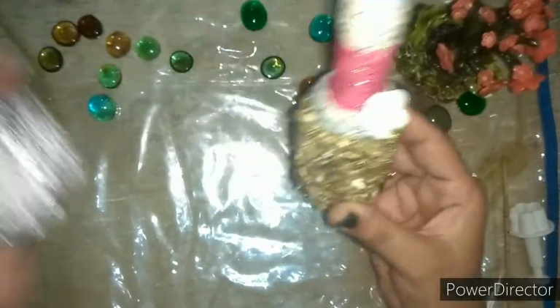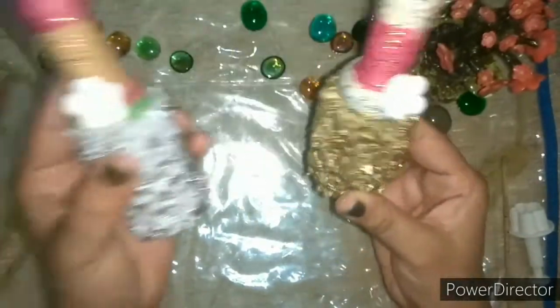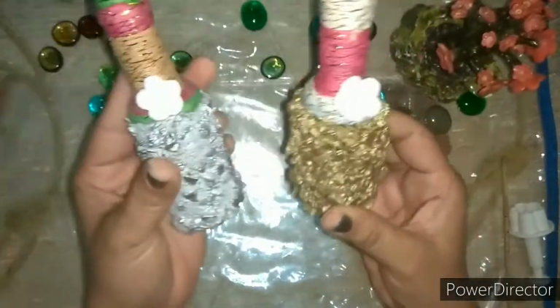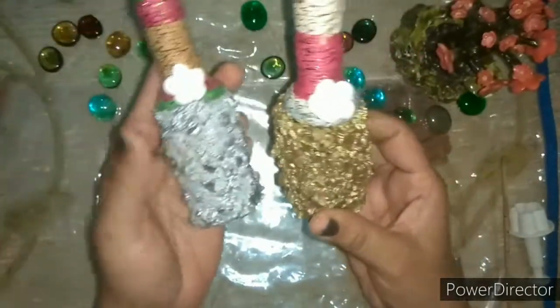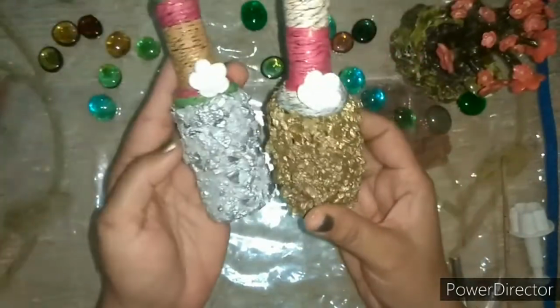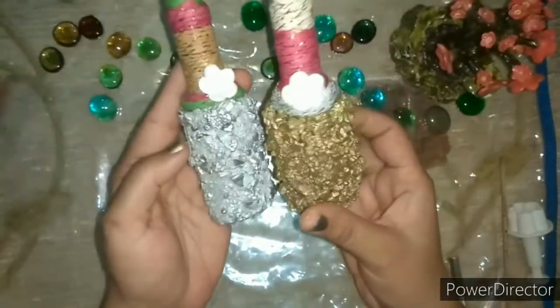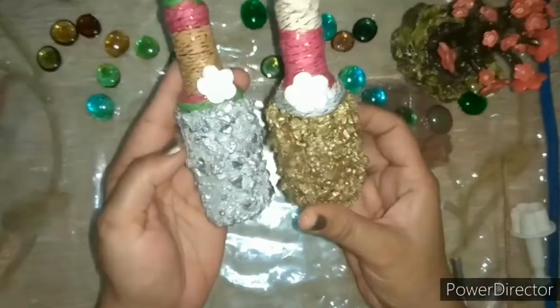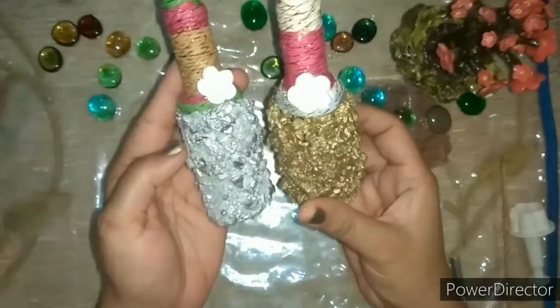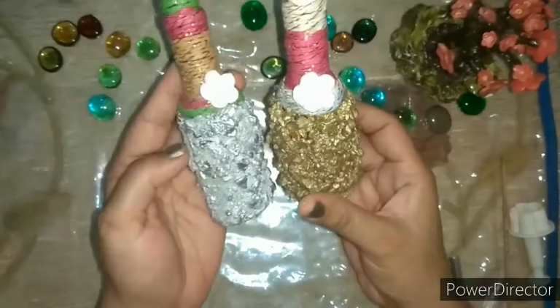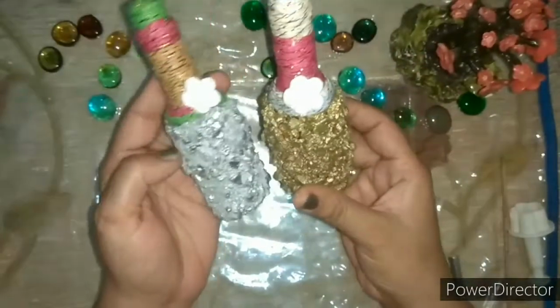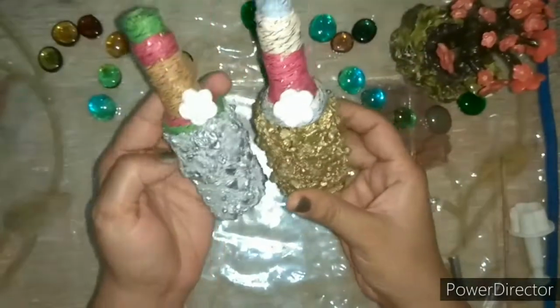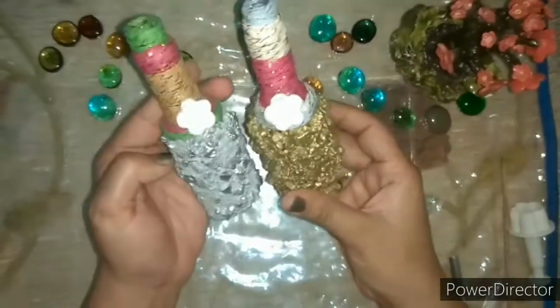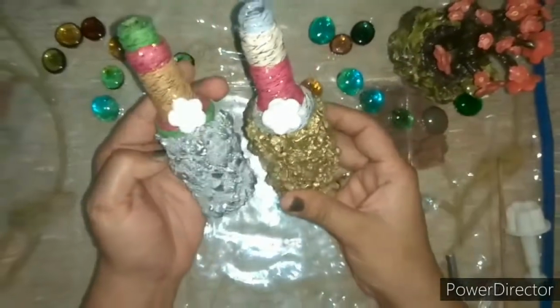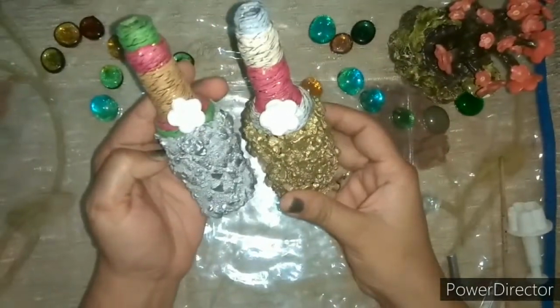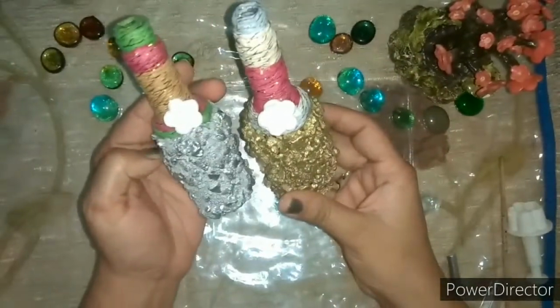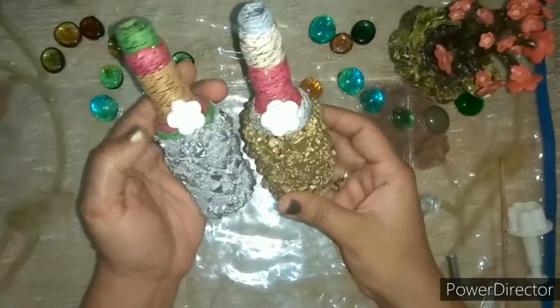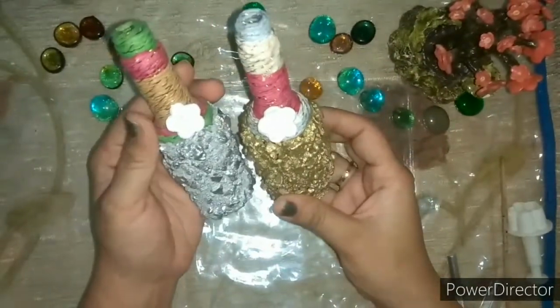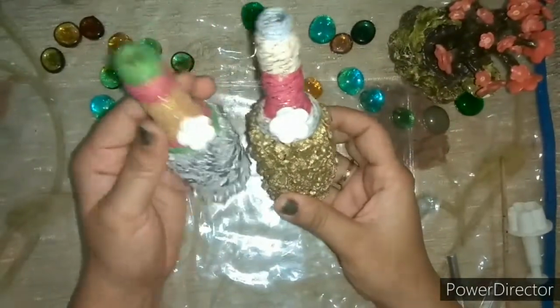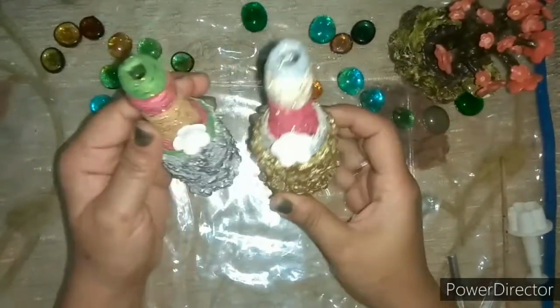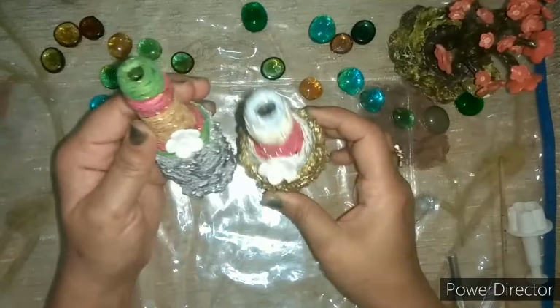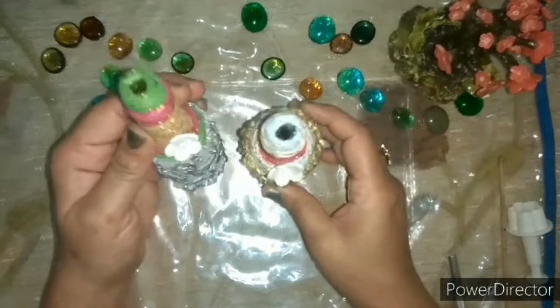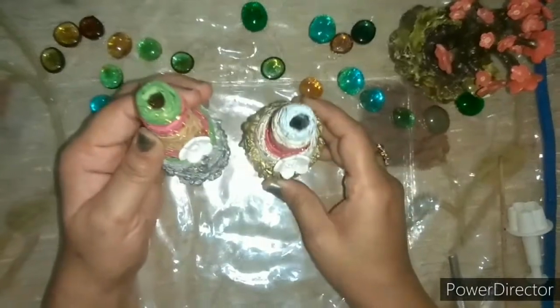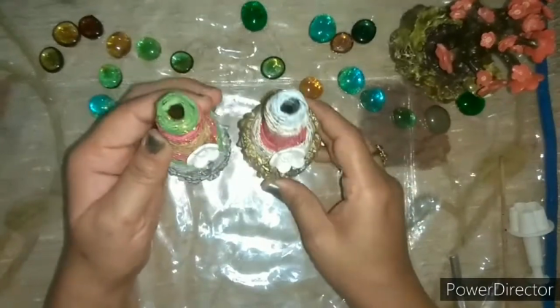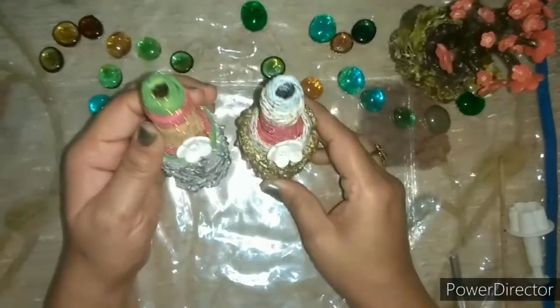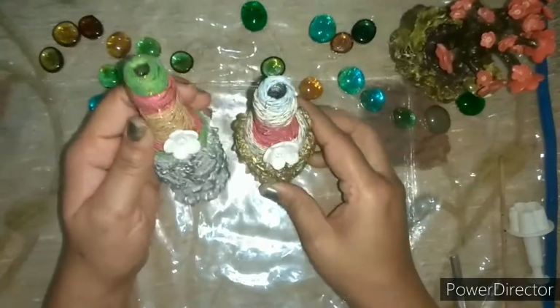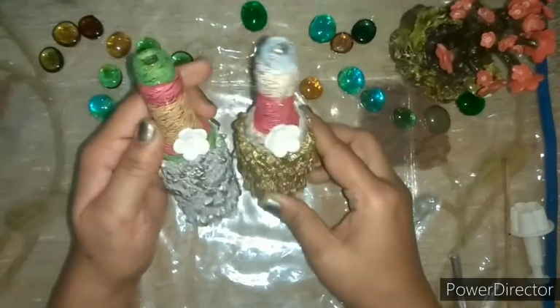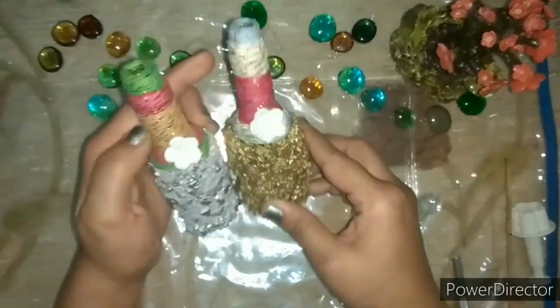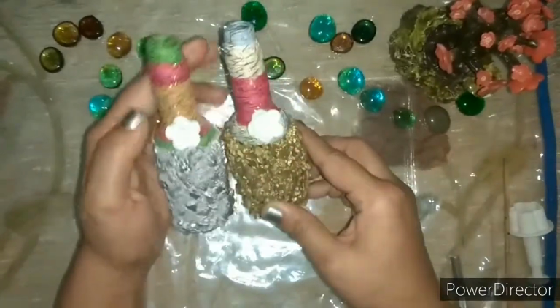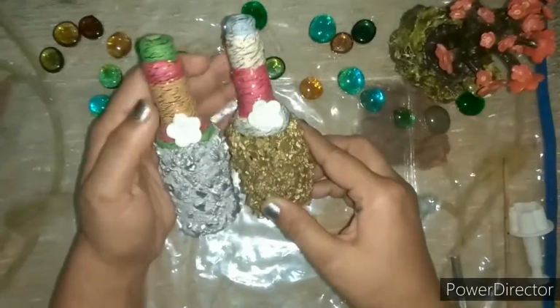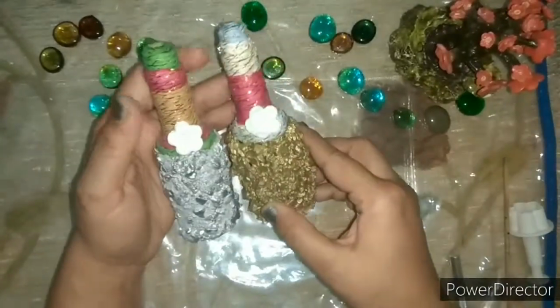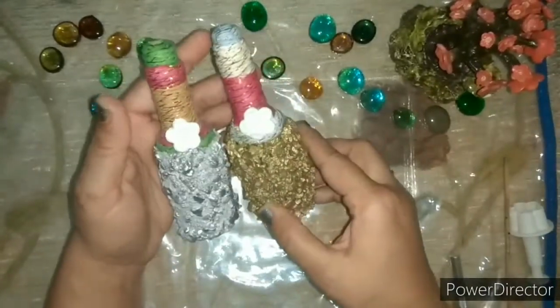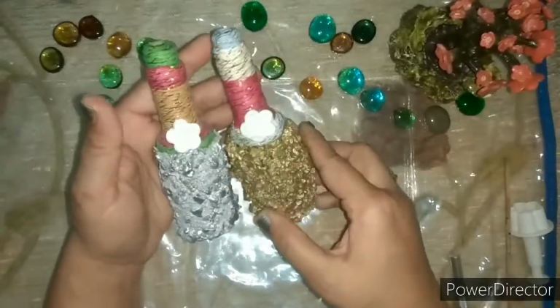These upcycled bottles are great for room decoration and also make for a great gifting option.